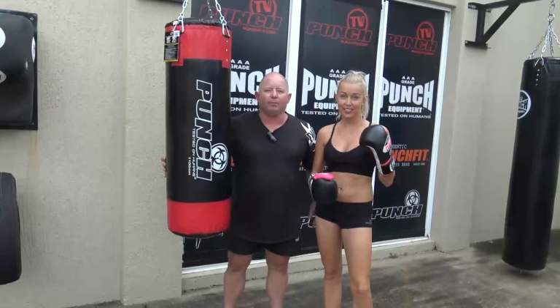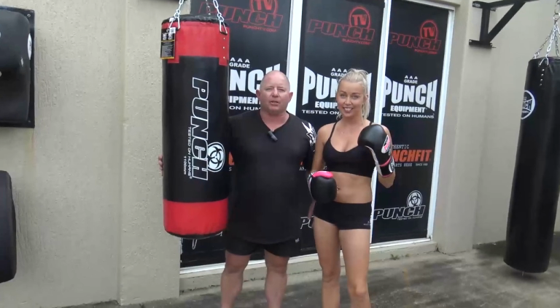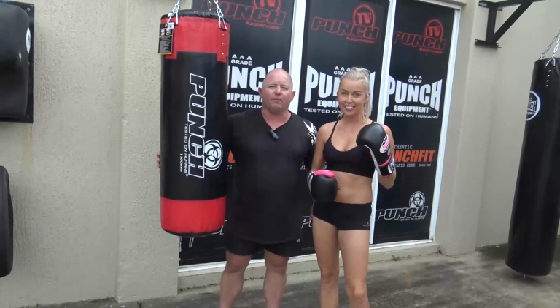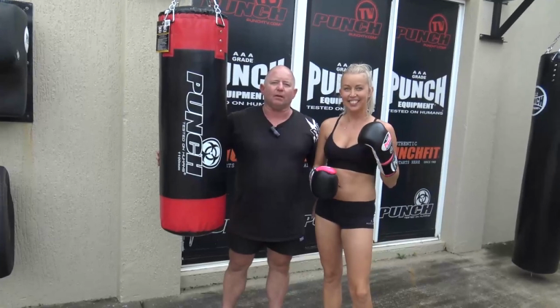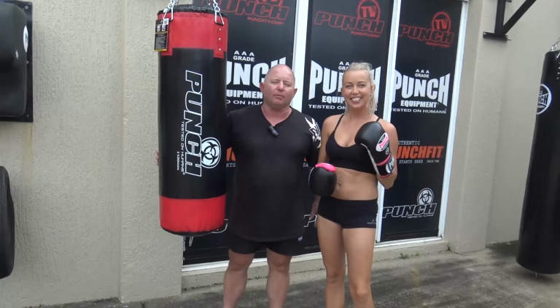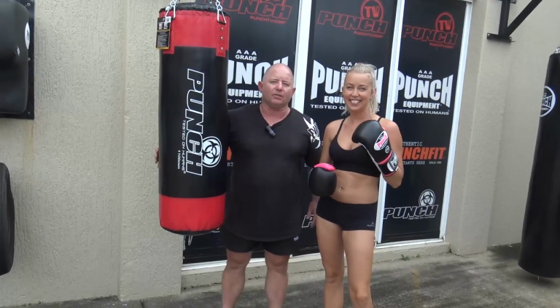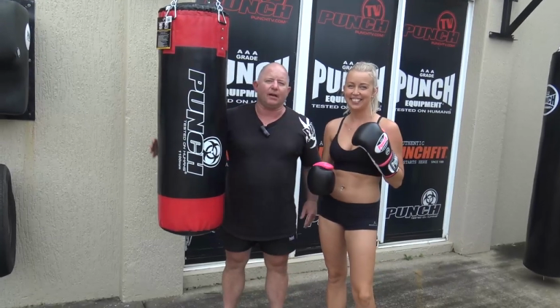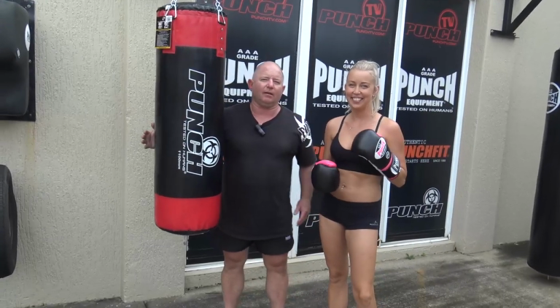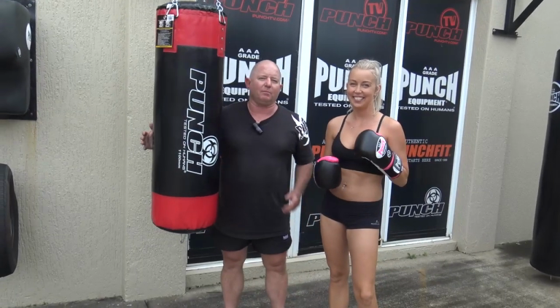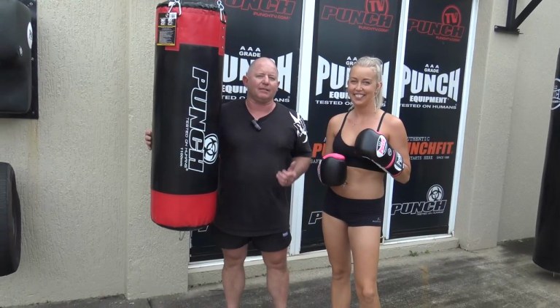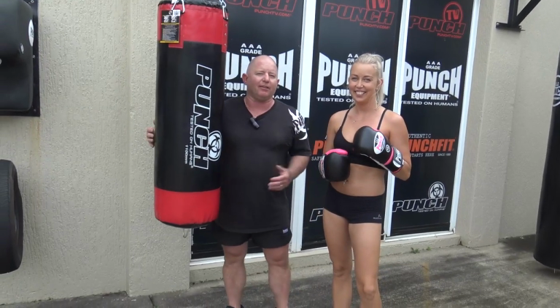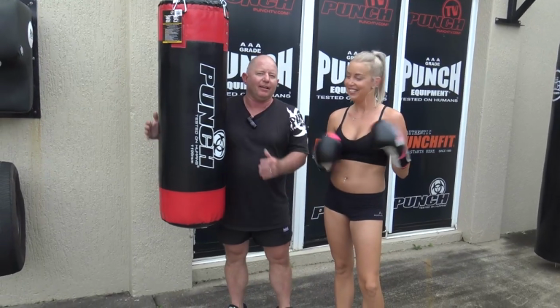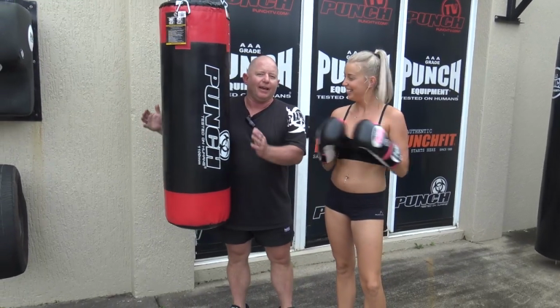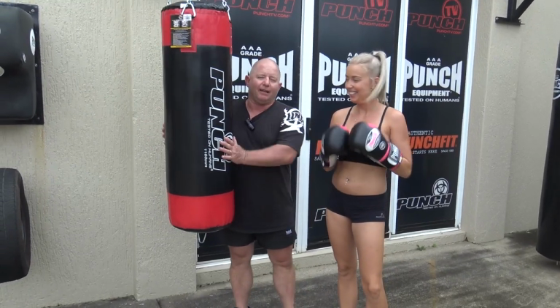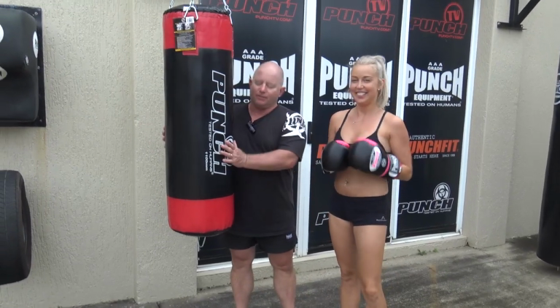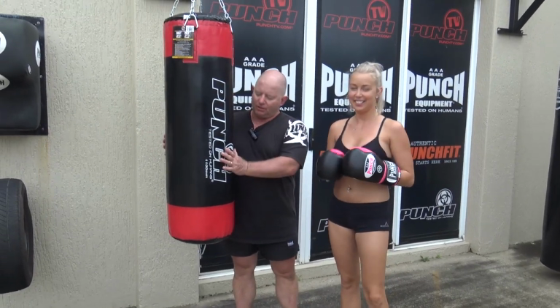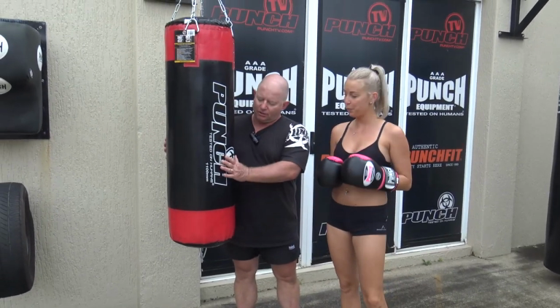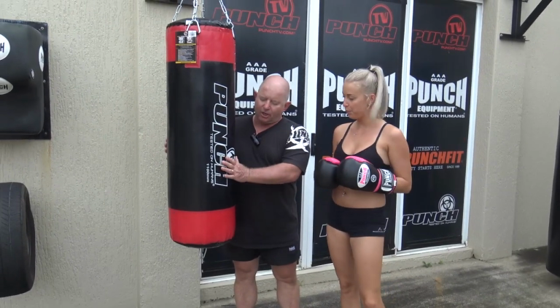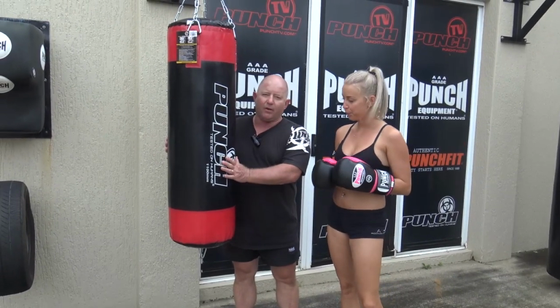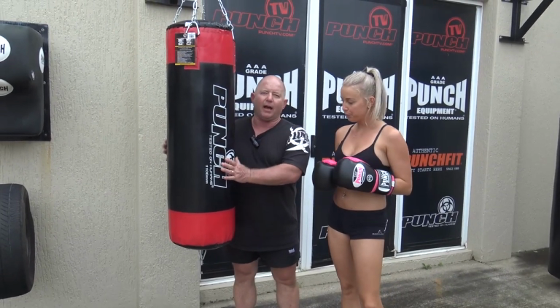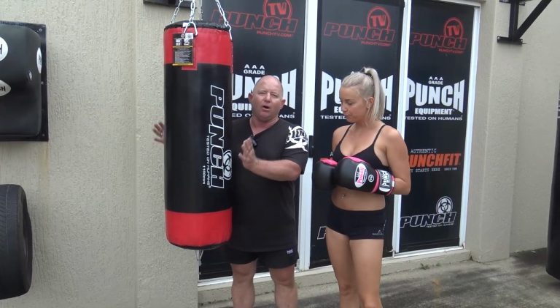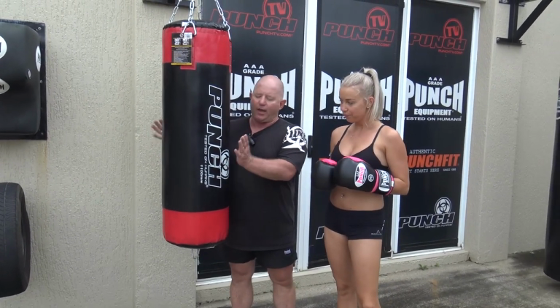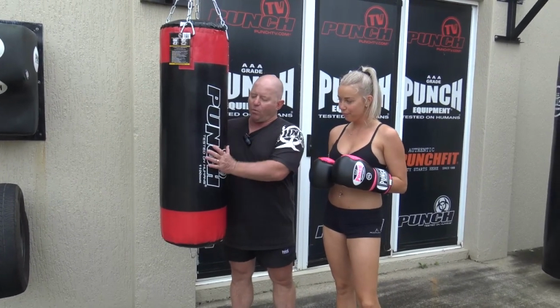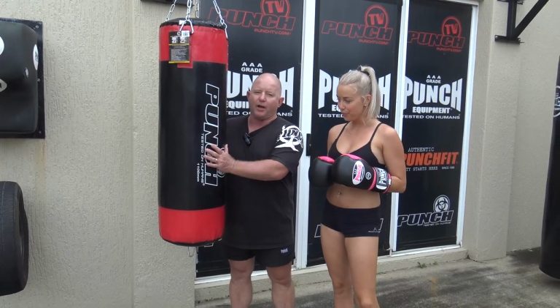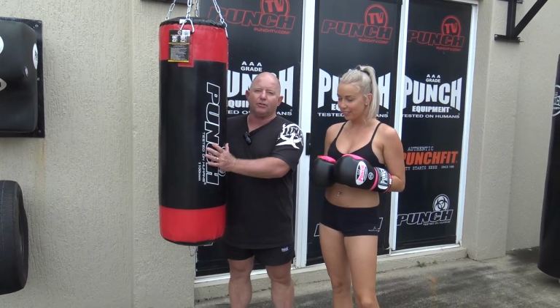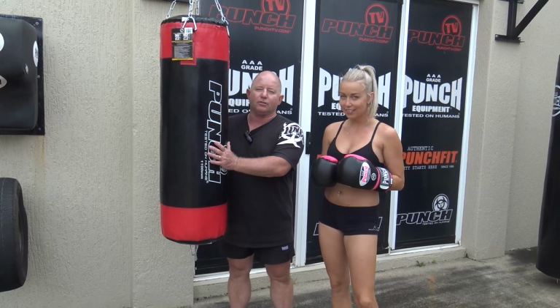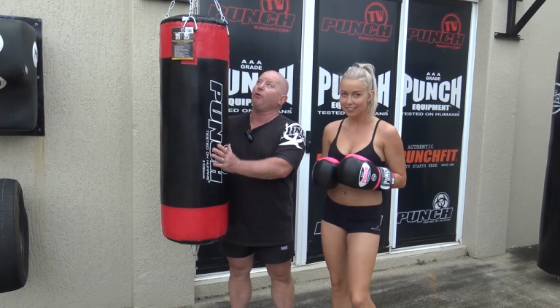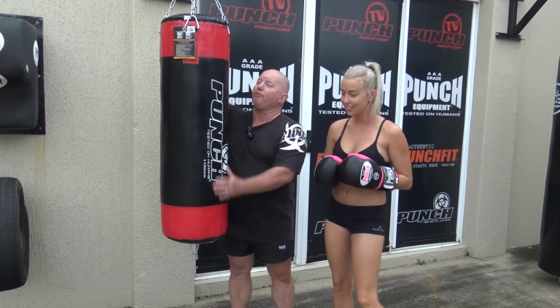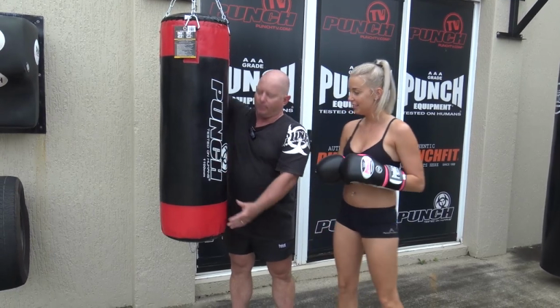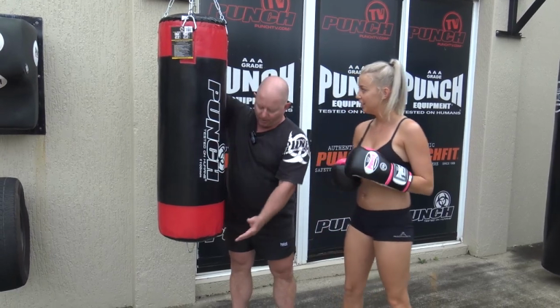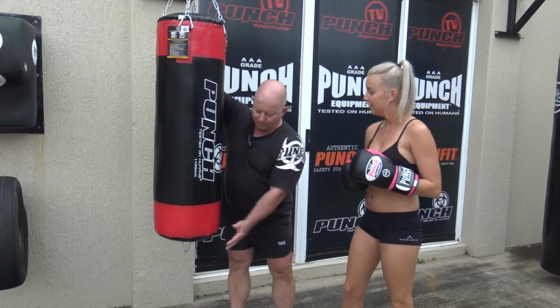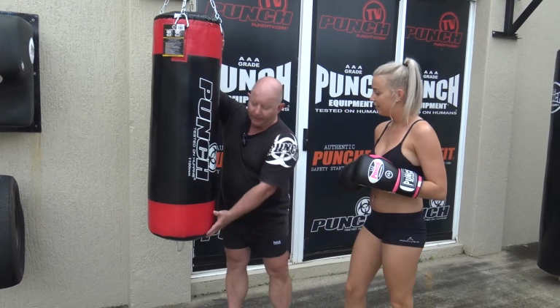Welcome to Punch Equipment. I'm Bruce Townhill and with me is Evelyn, and Evelyn's going to show you how and why you choose a four-foot boxing bag.